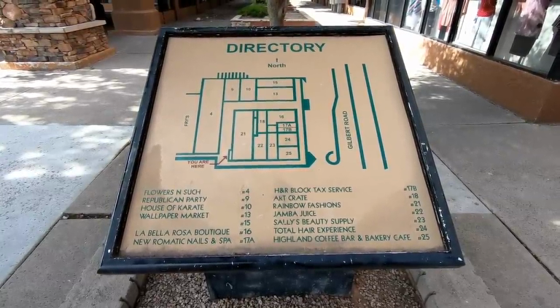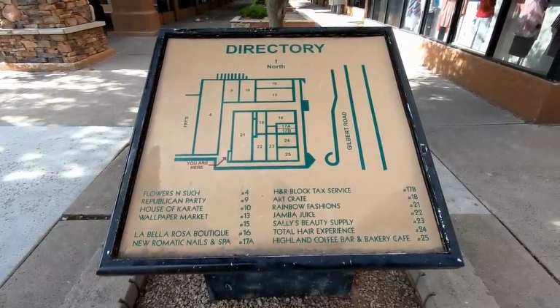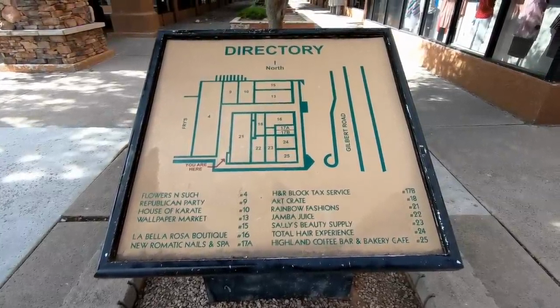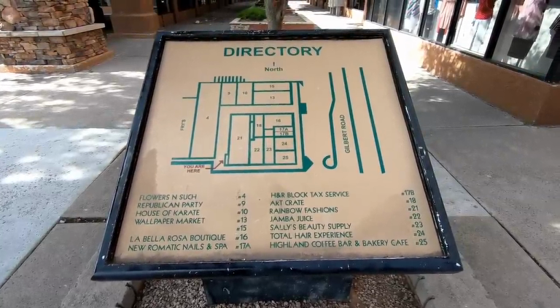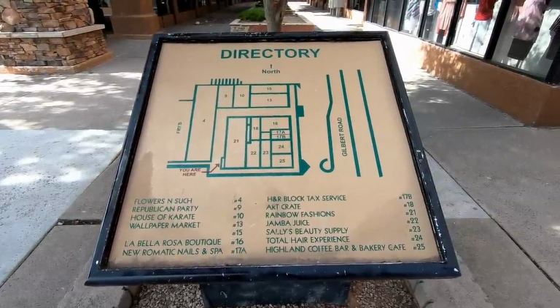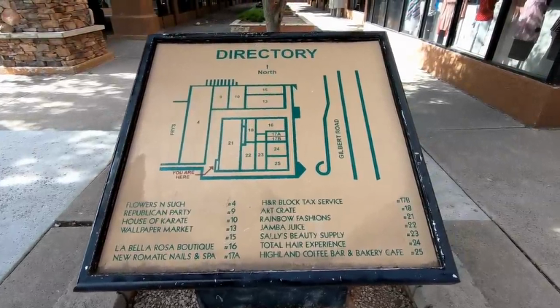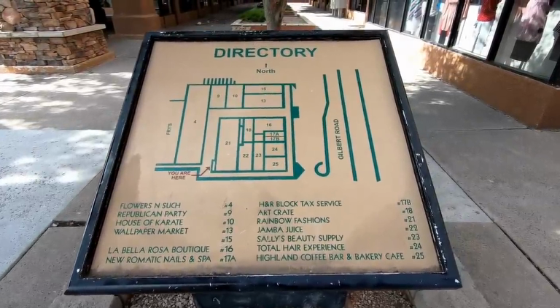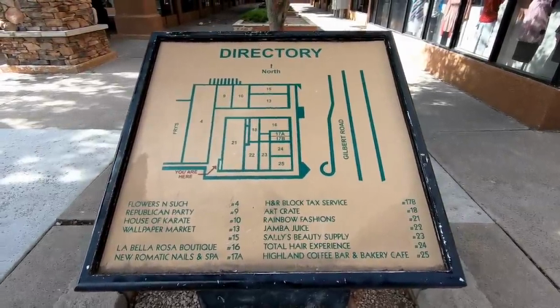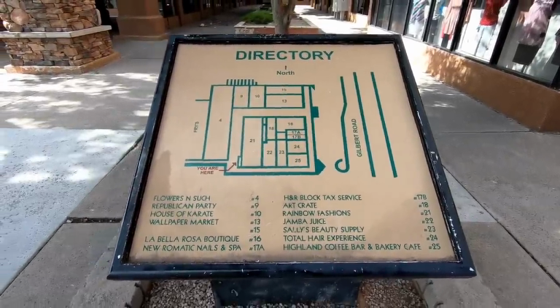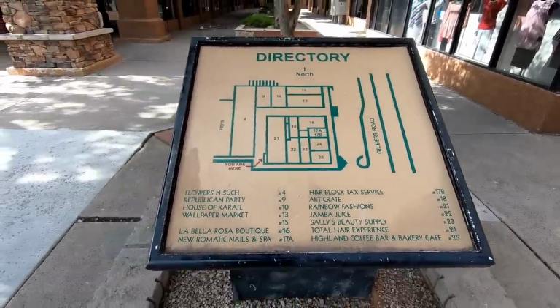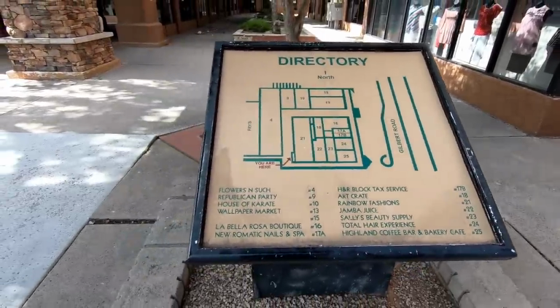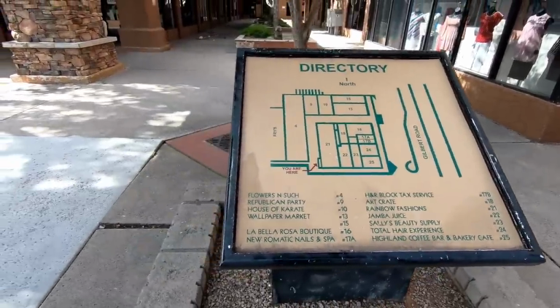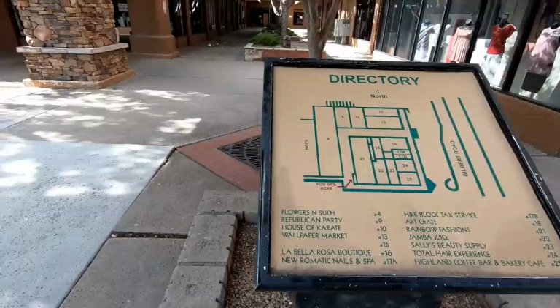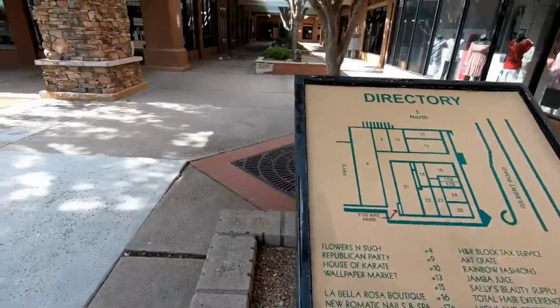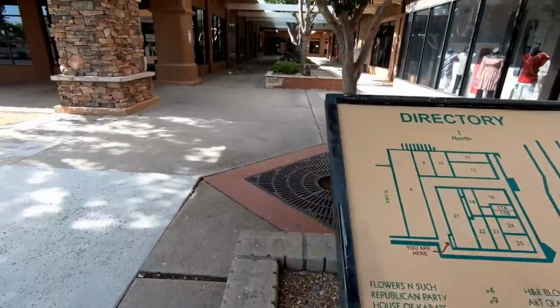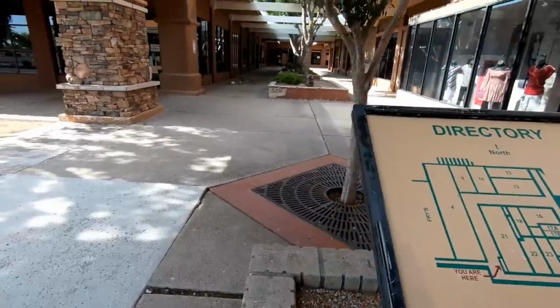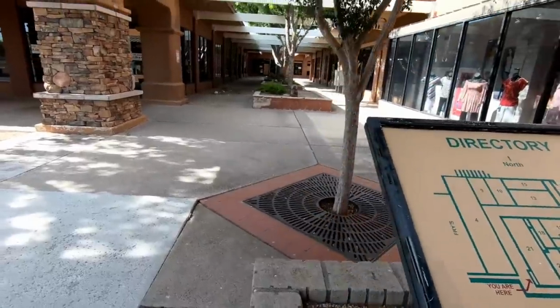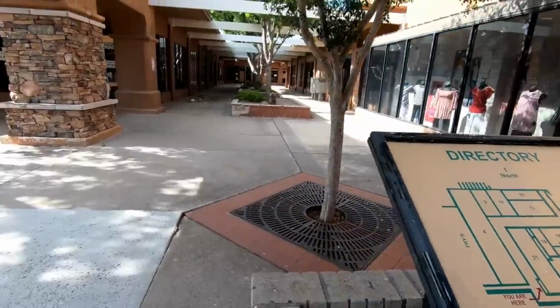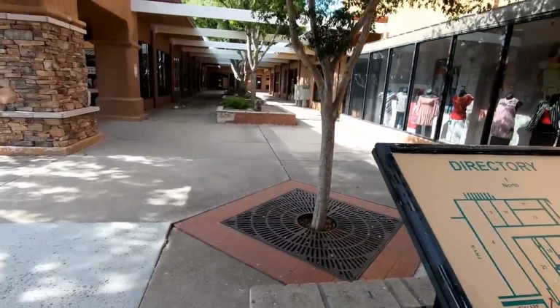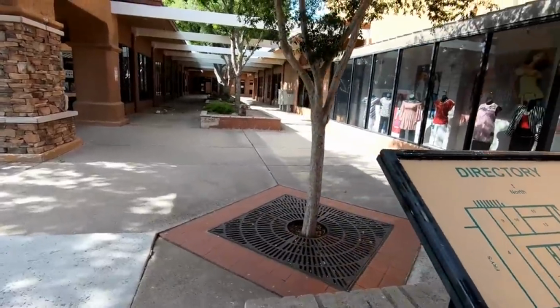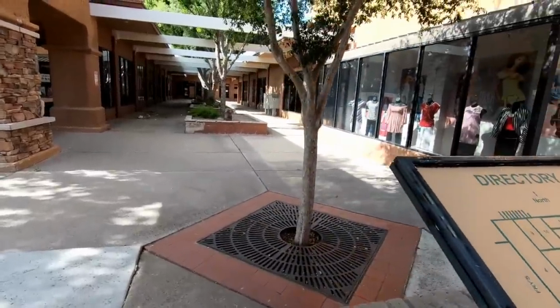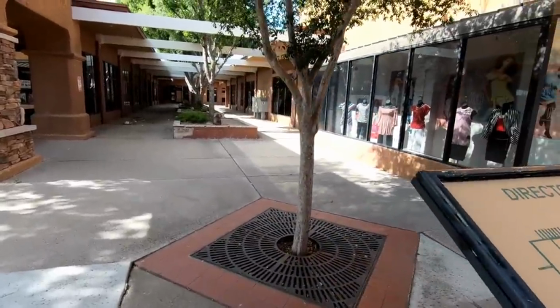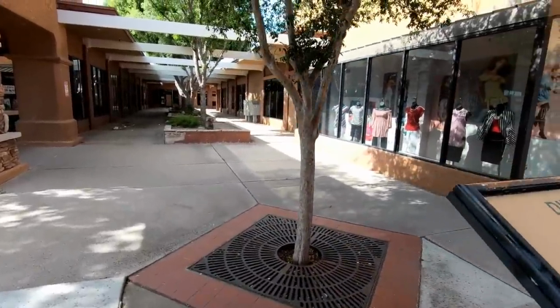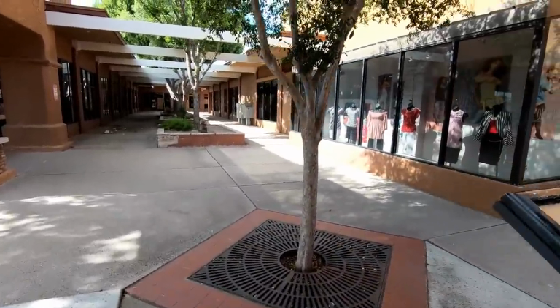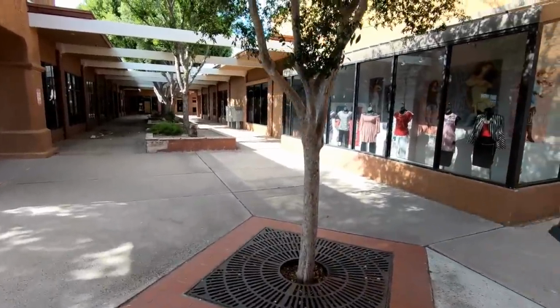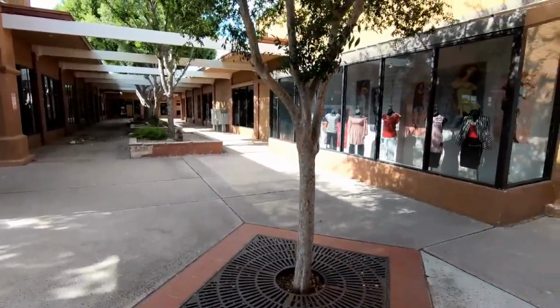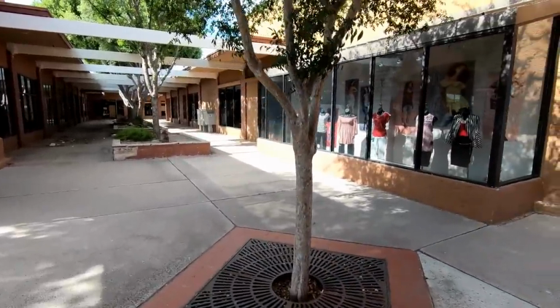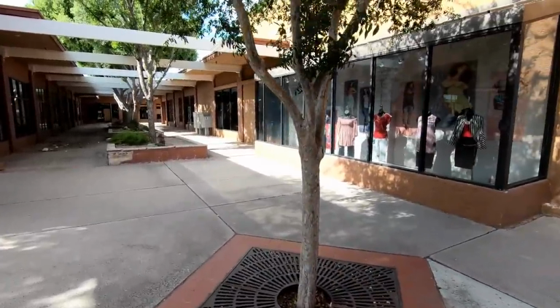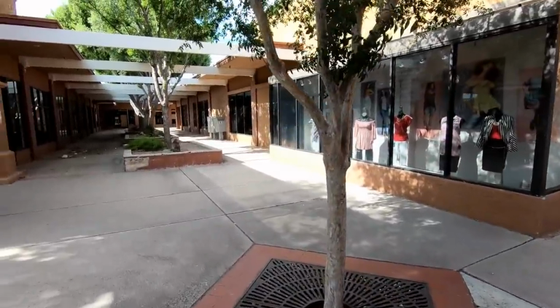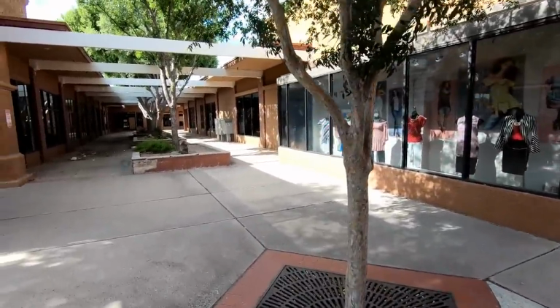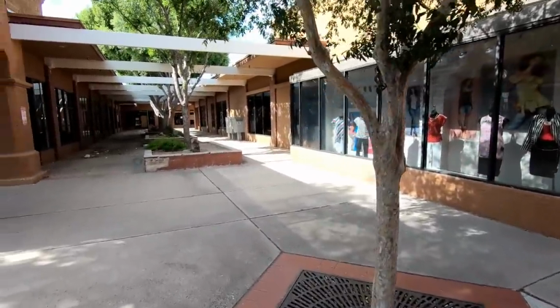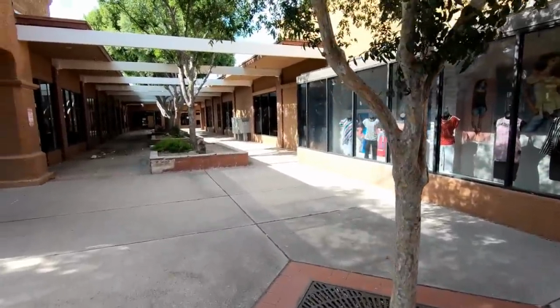This map also doesn't show the full size of the plaza — there's more empty stuff to the left of where the Fry's used to be, which we'll see a little later in the video.